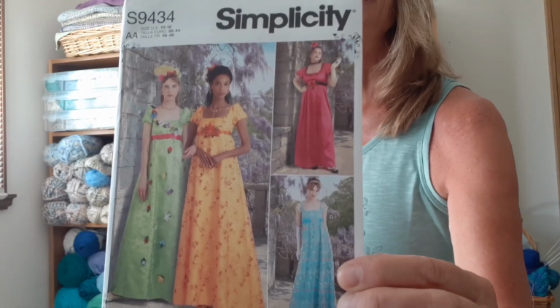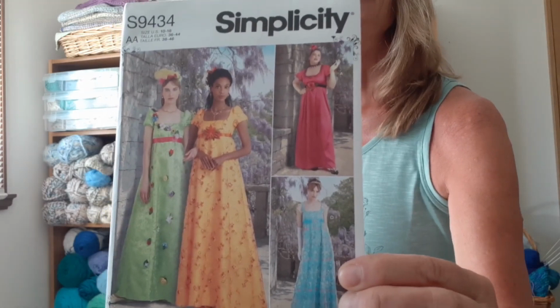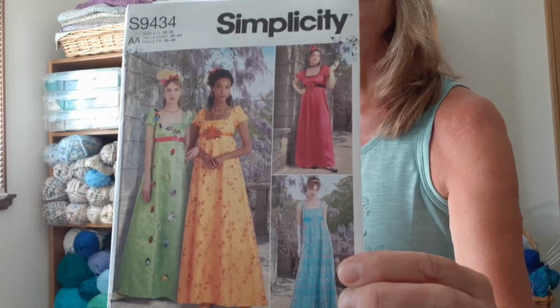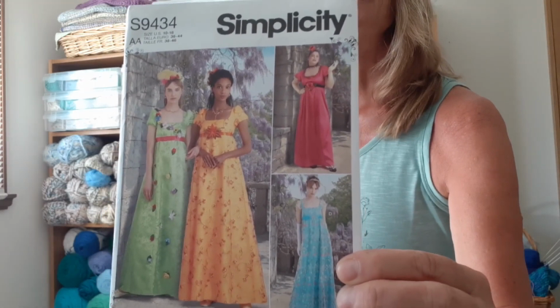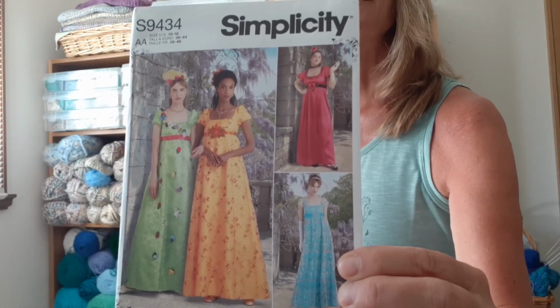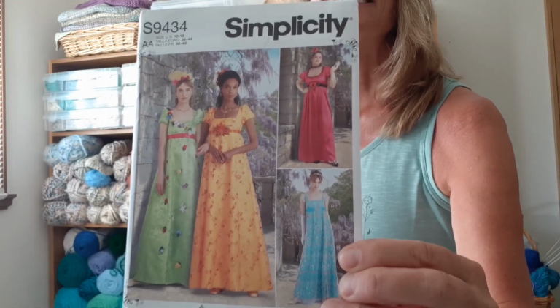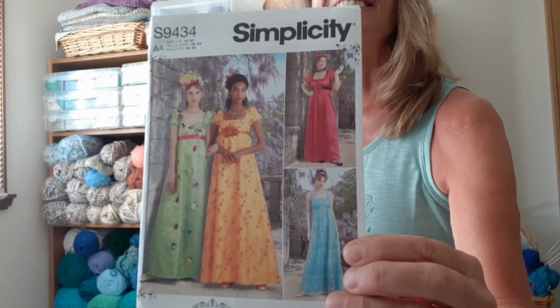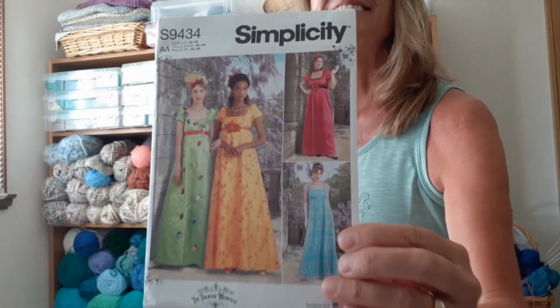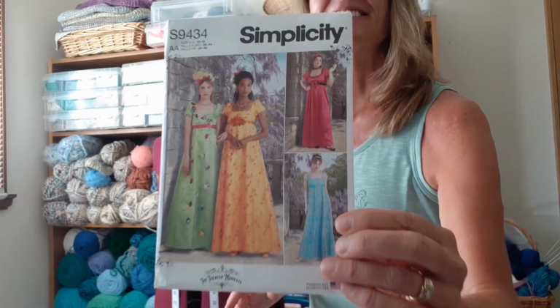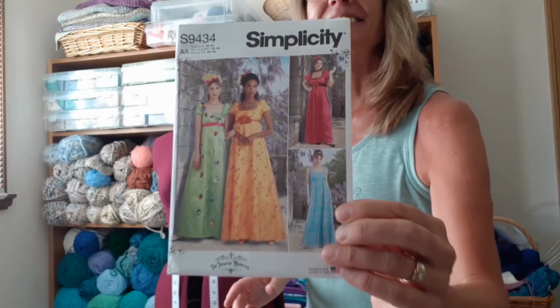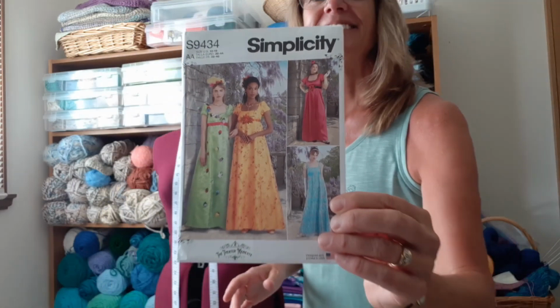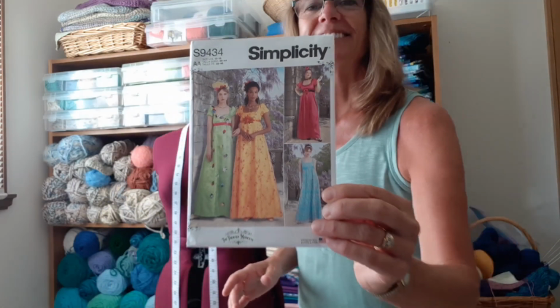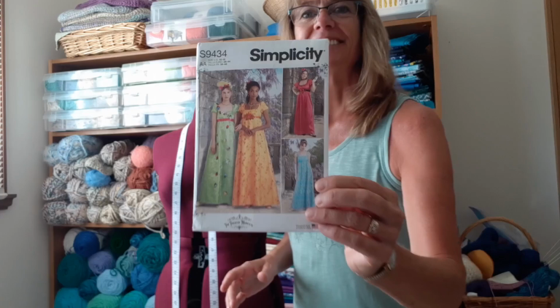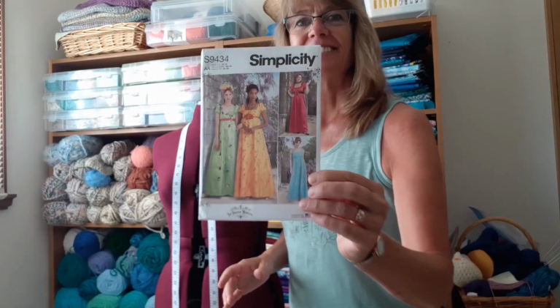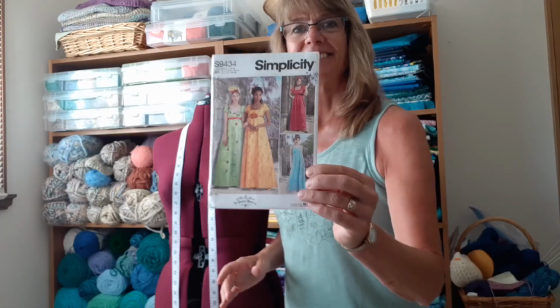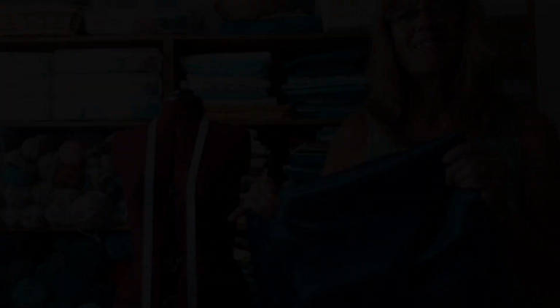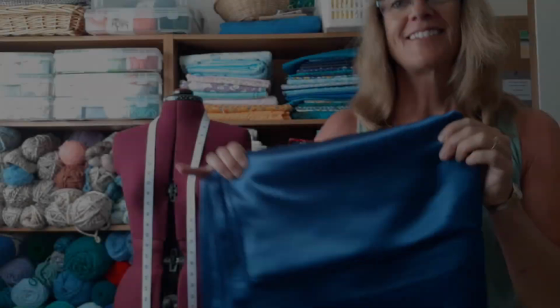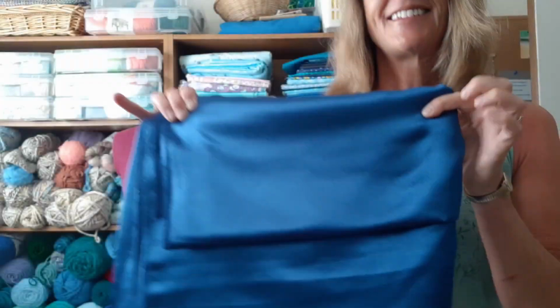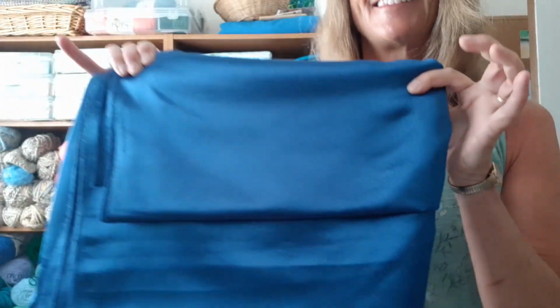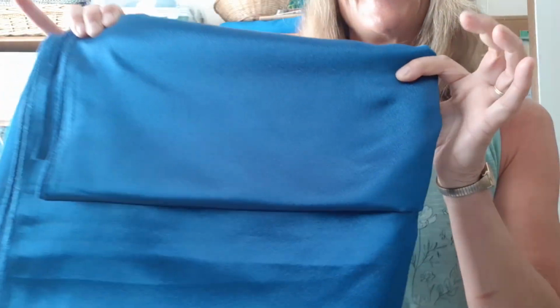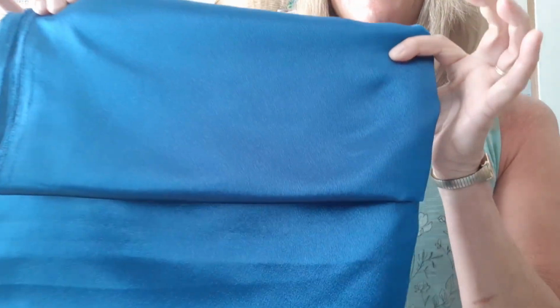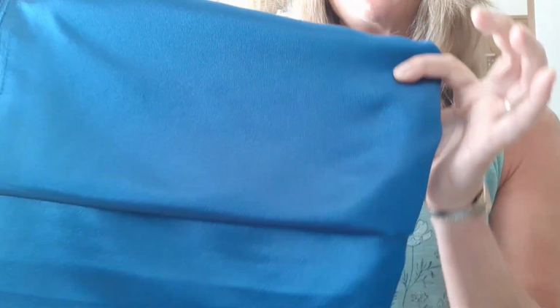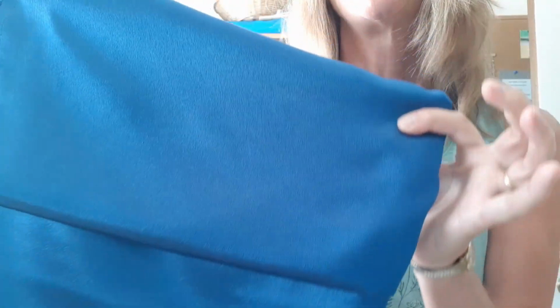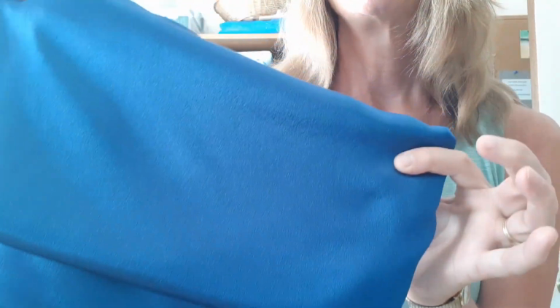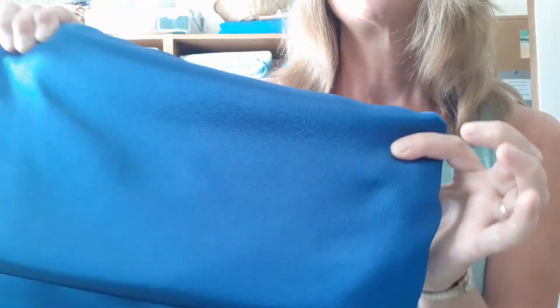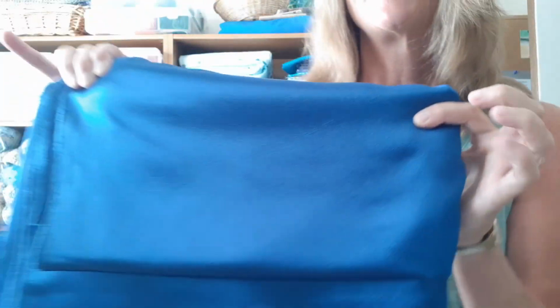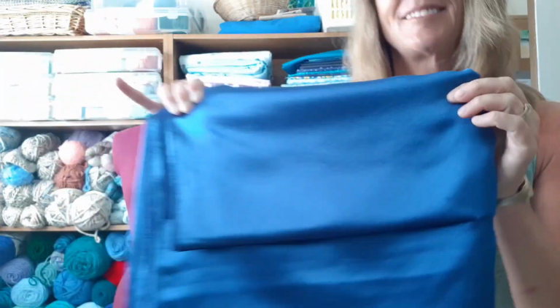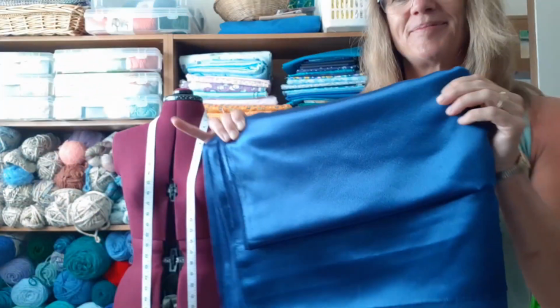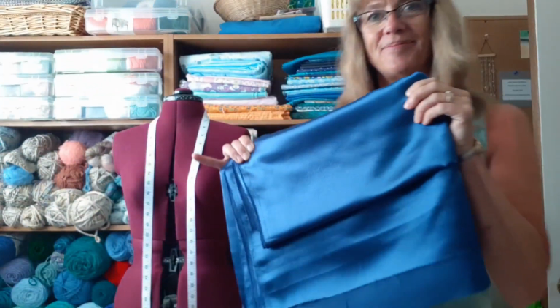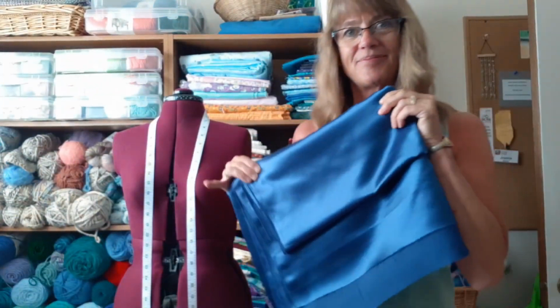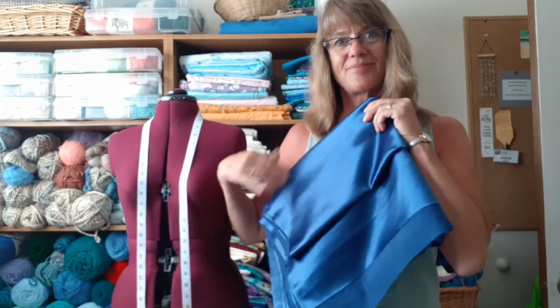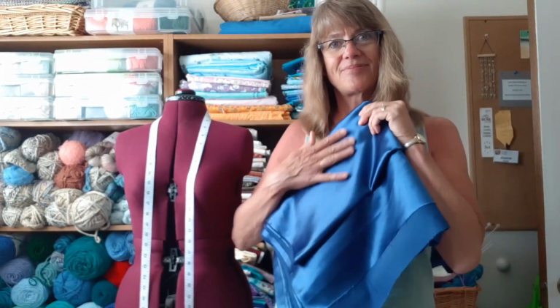Simplicity has a nice pattern for these, and while I was at Hobby Lobby in the US I found this beautiful shimmery satin.